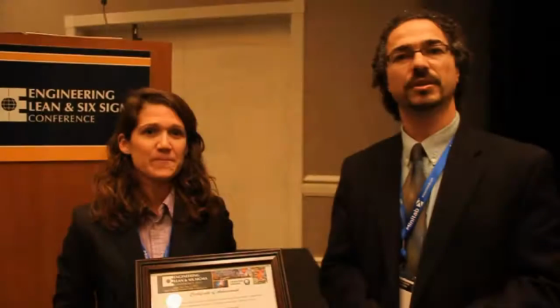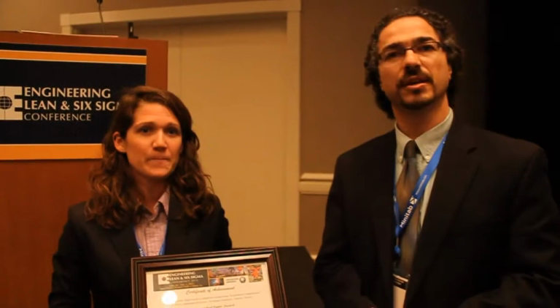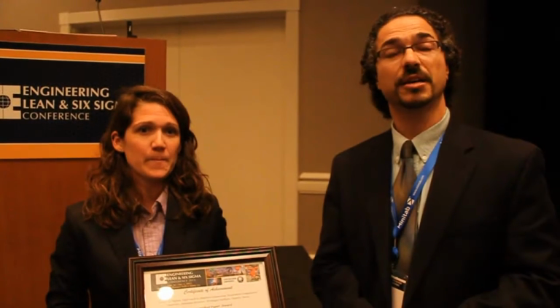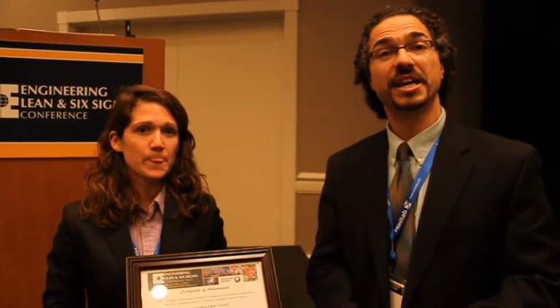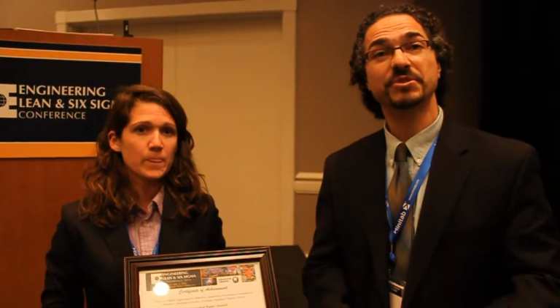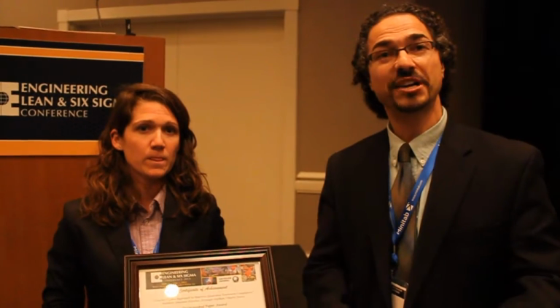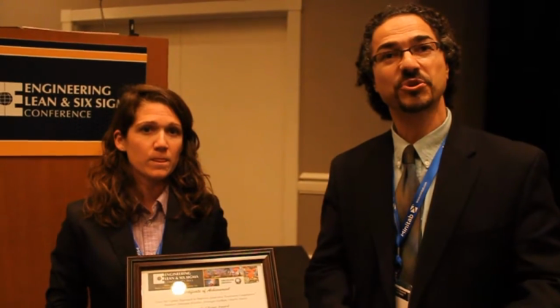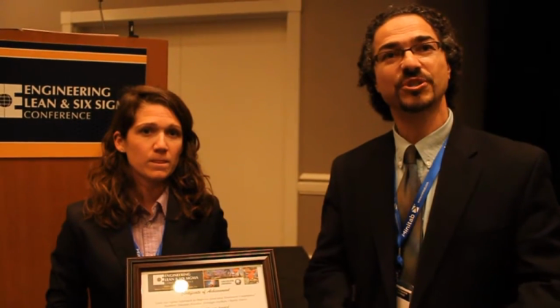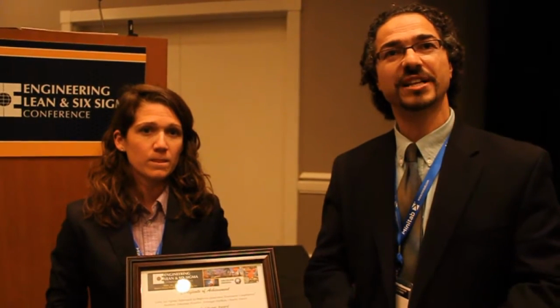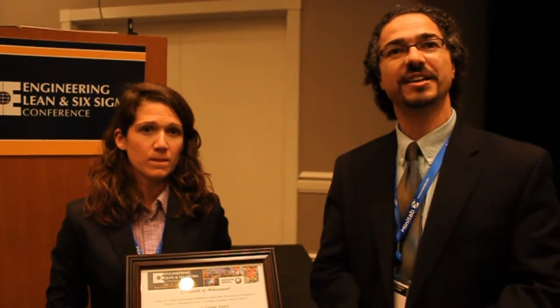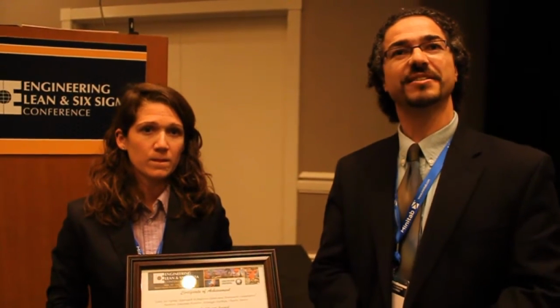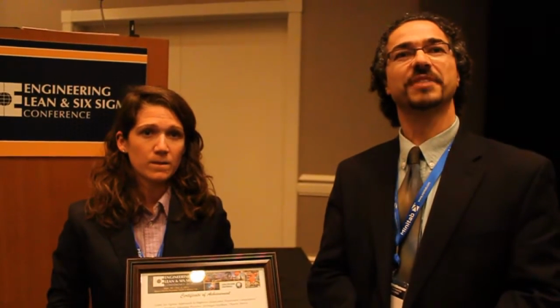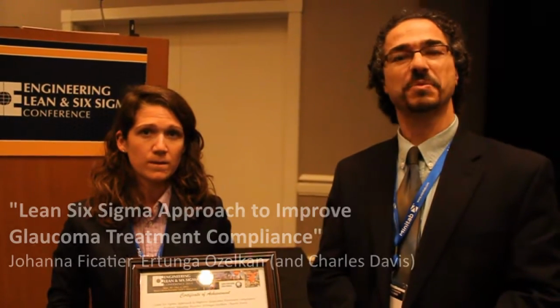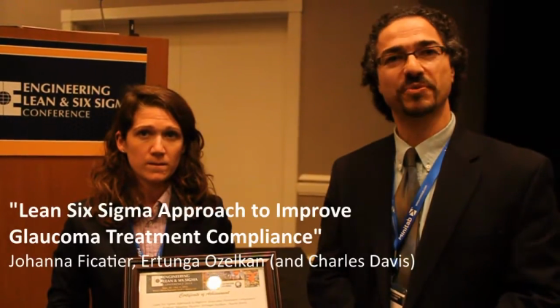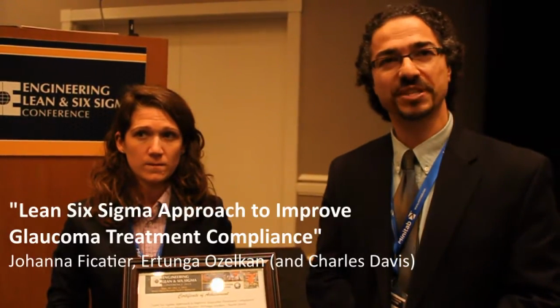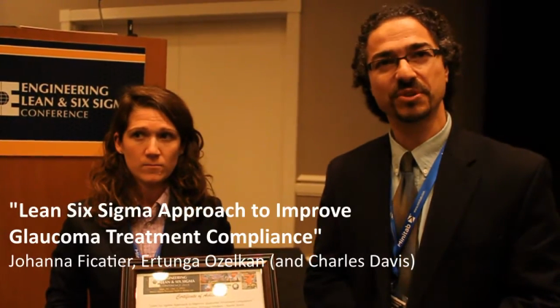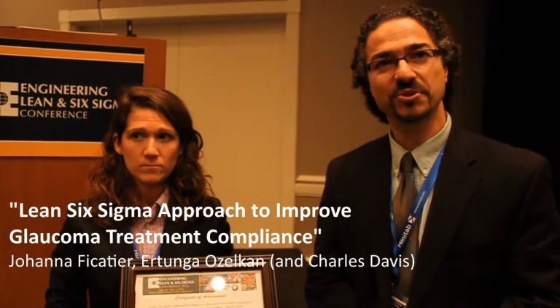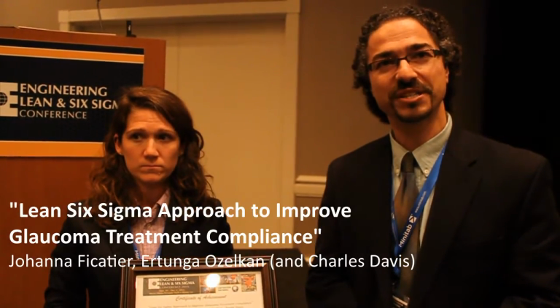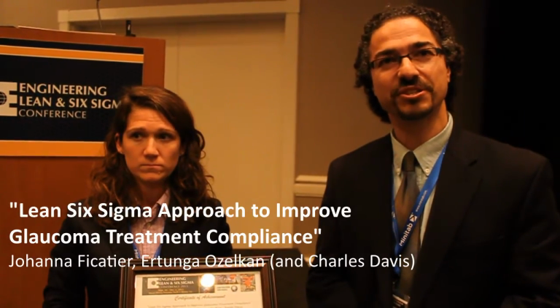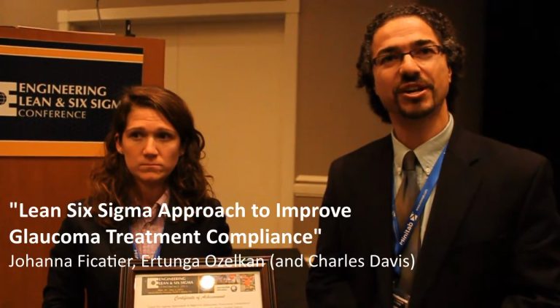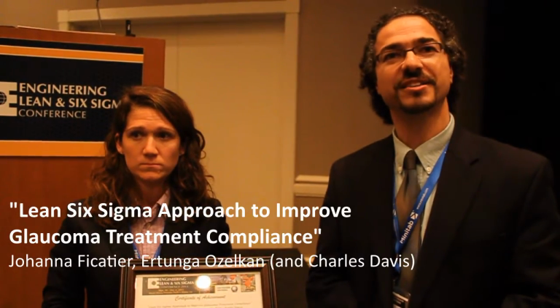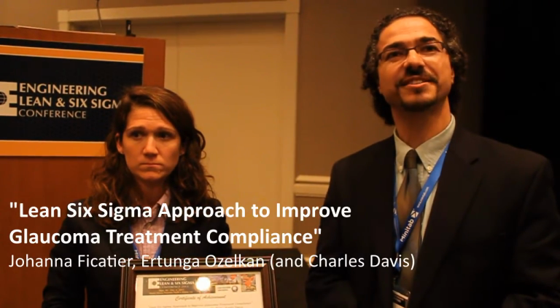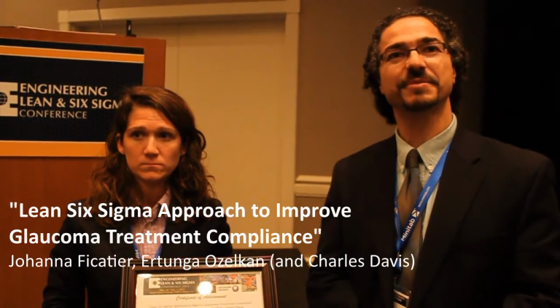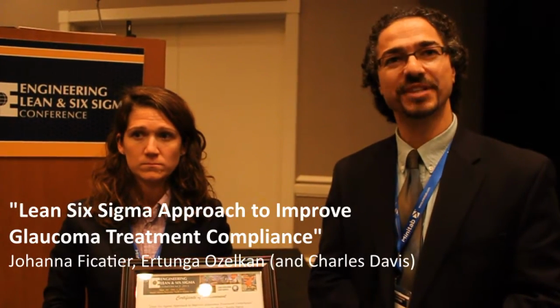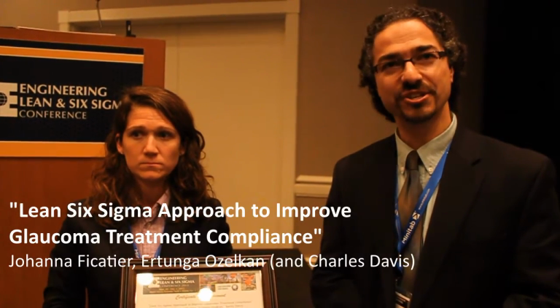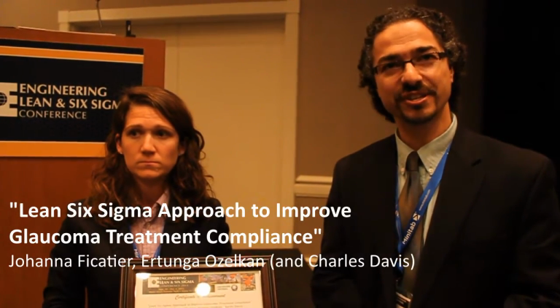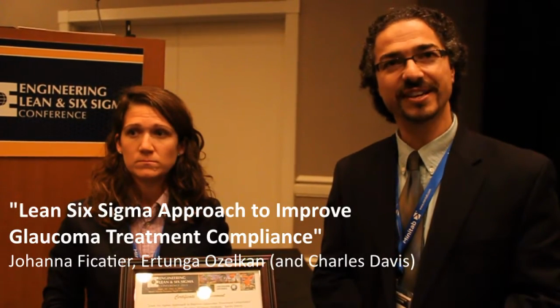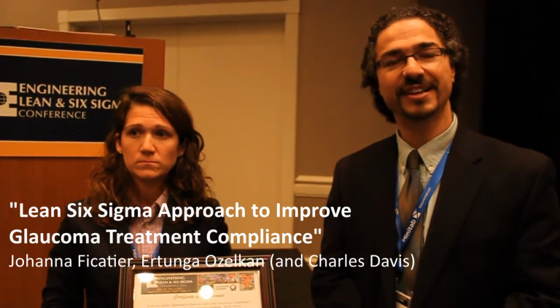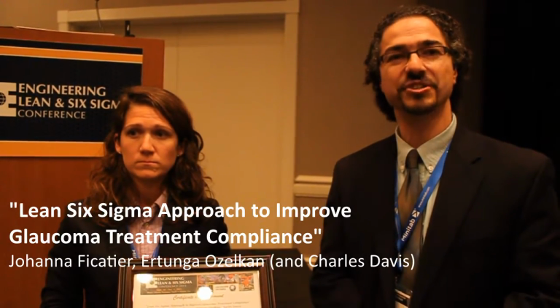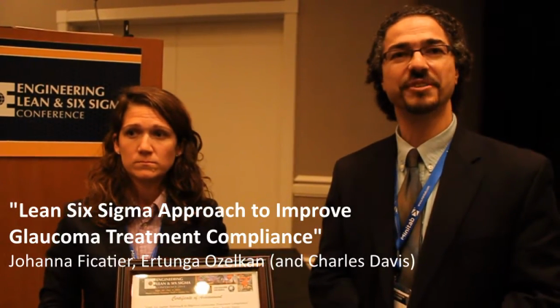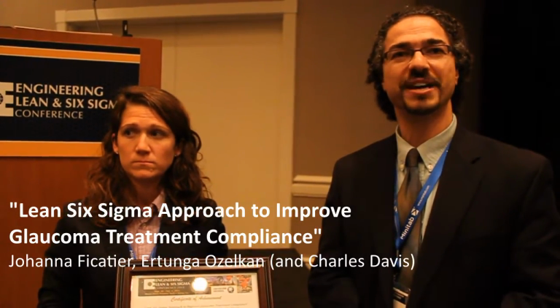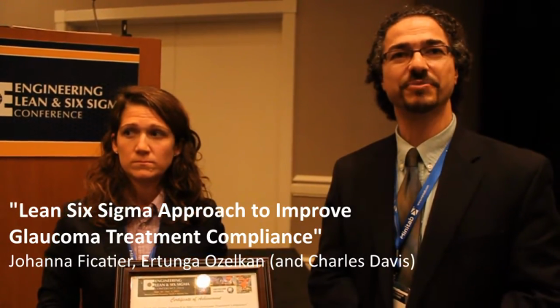My name is Ertun Gözalkan. I'm a professor at the University of Charlotte, Systems Engineering and Engineering Management.